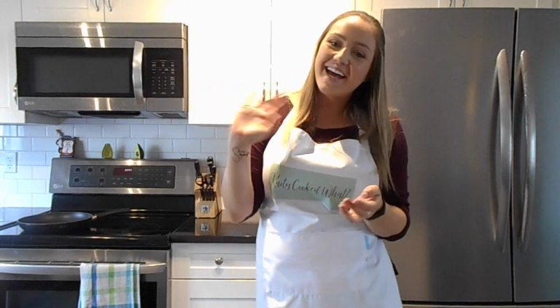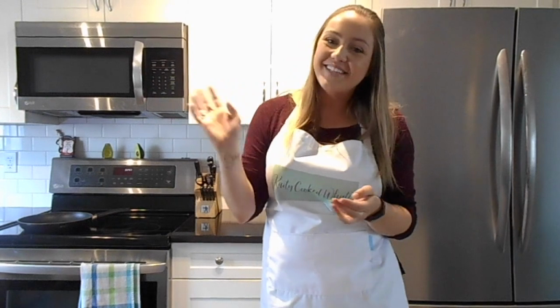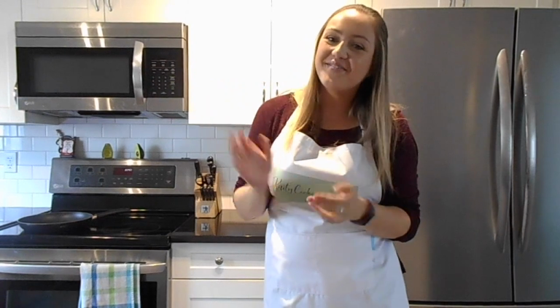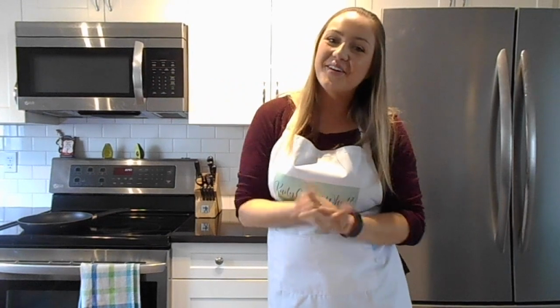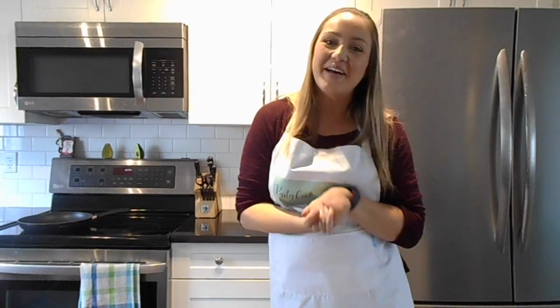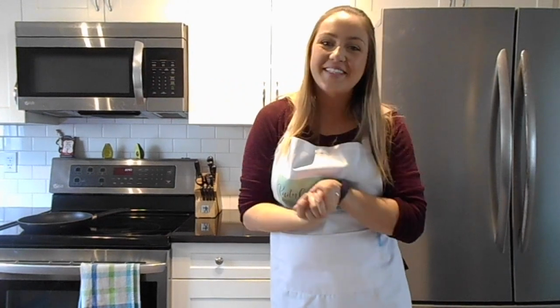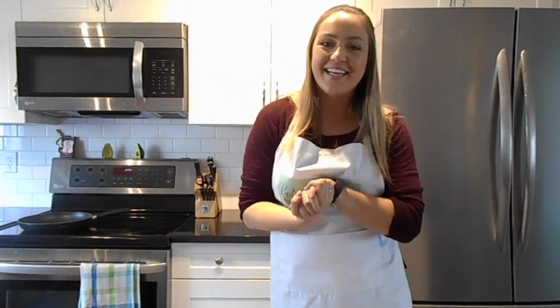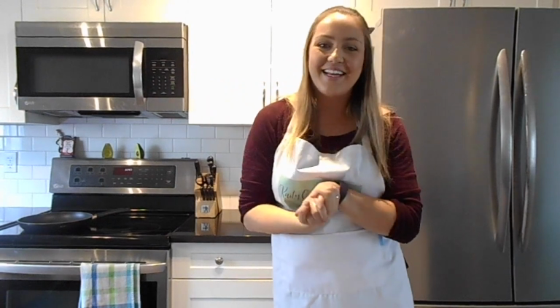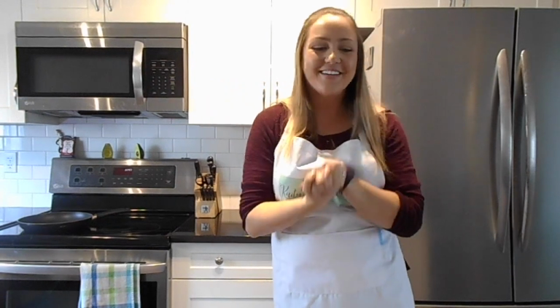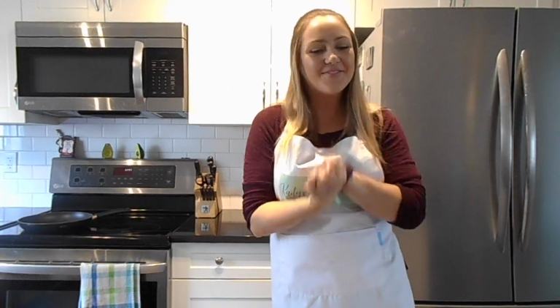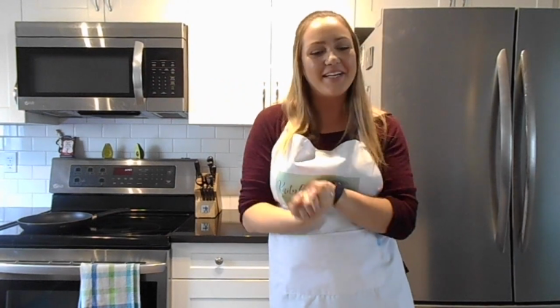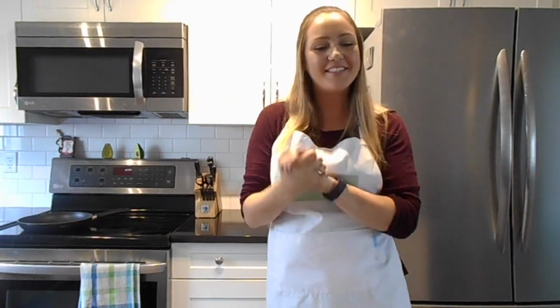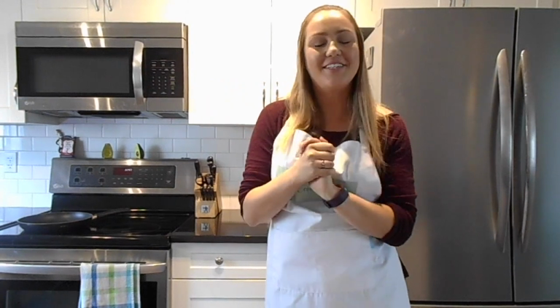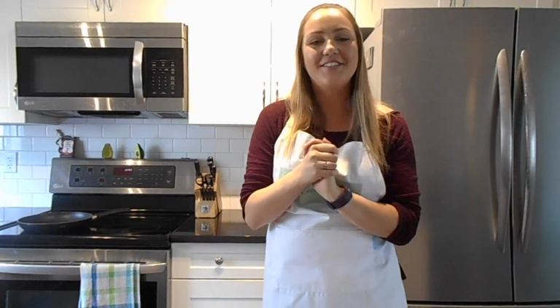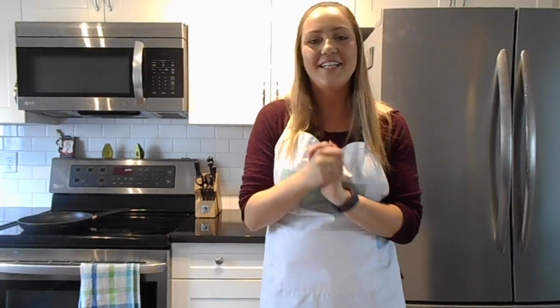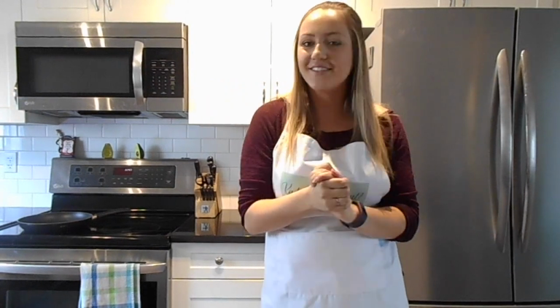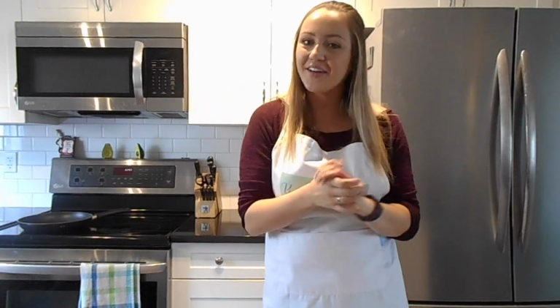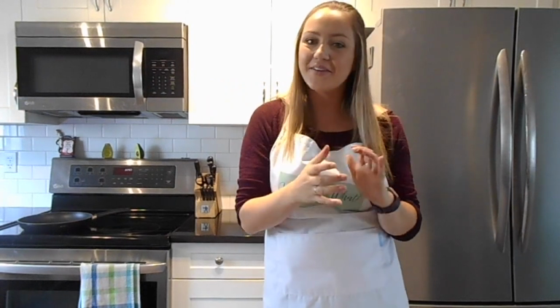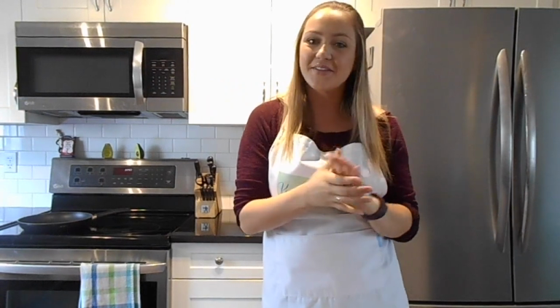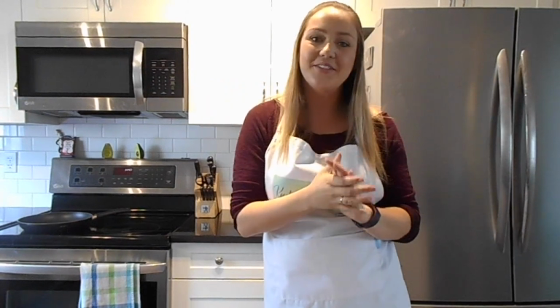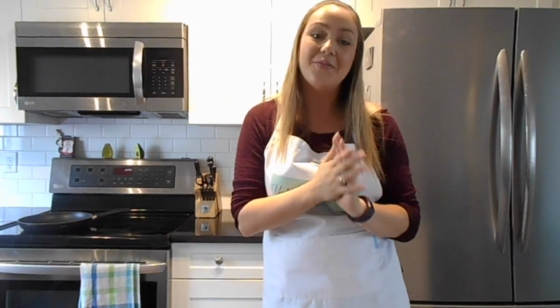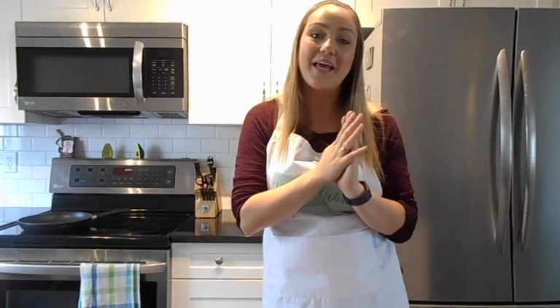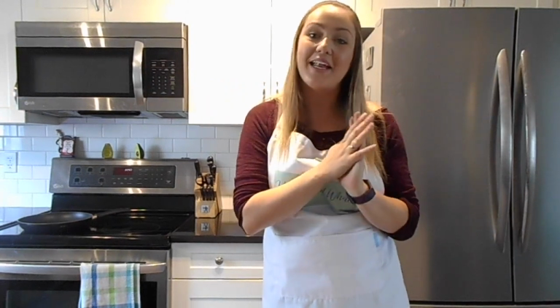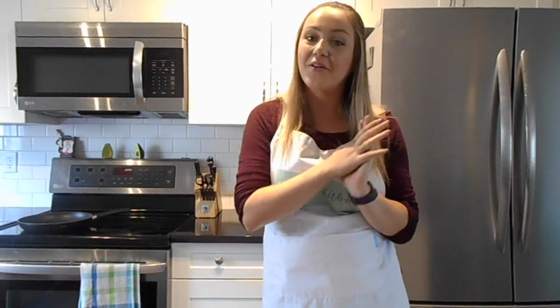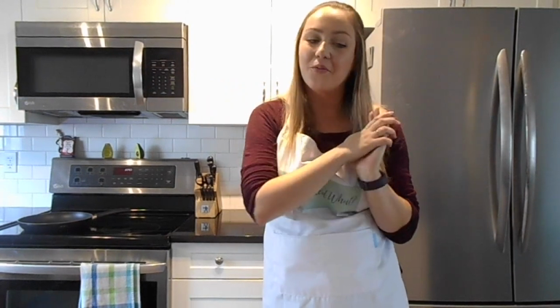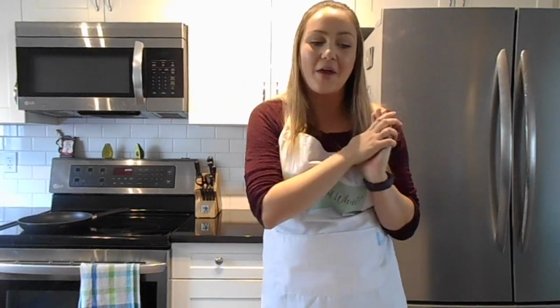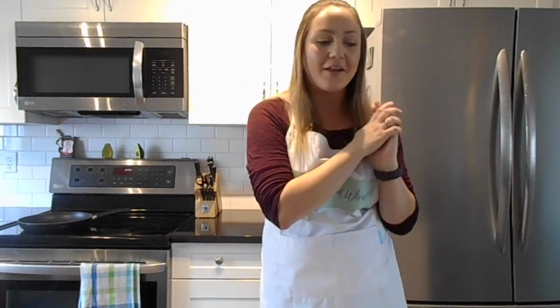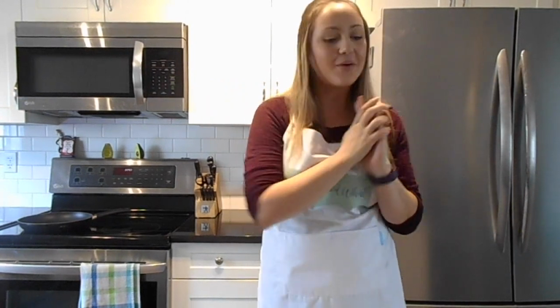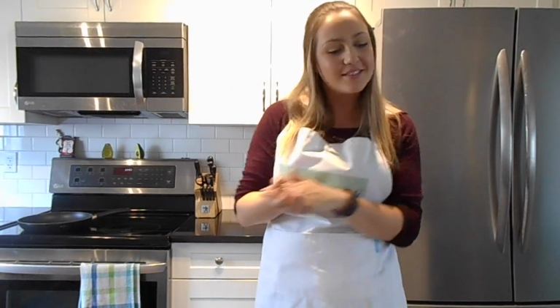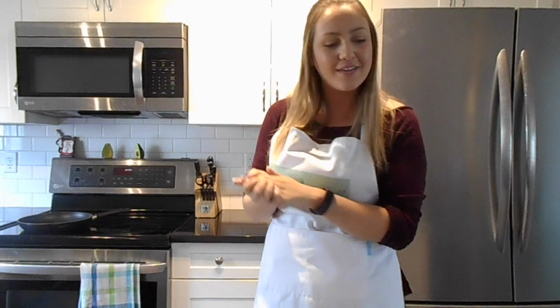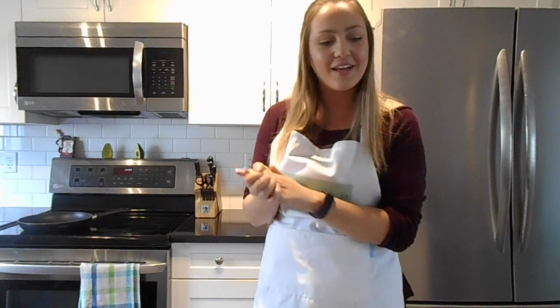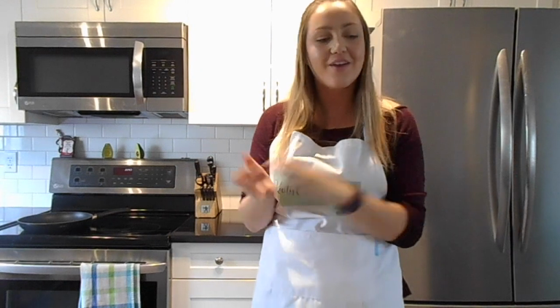Hi guys, and welcome back to Katie Cooked What? Today's video is going to be another Winging It Wednesday video.